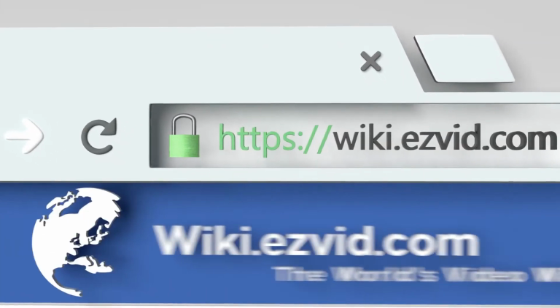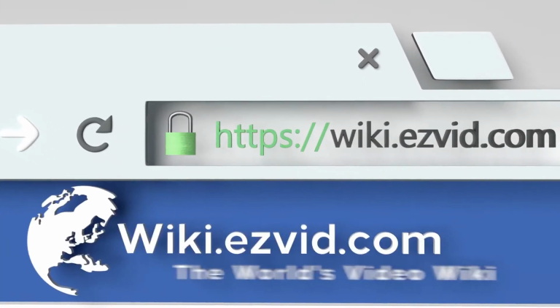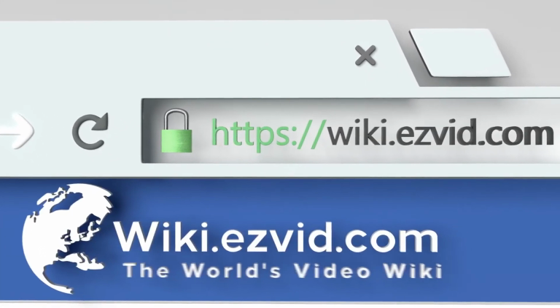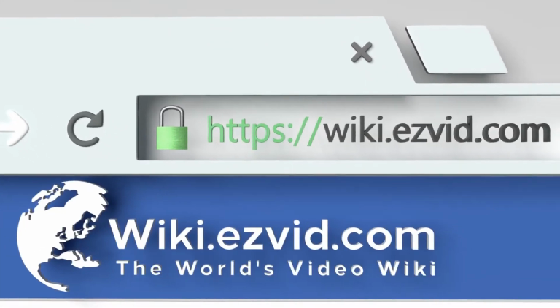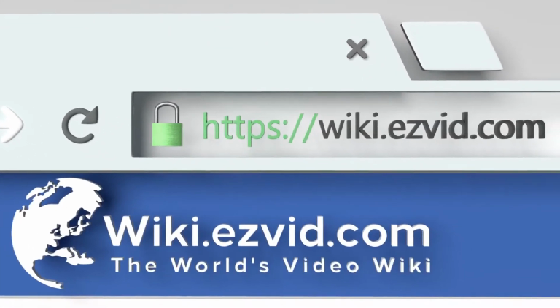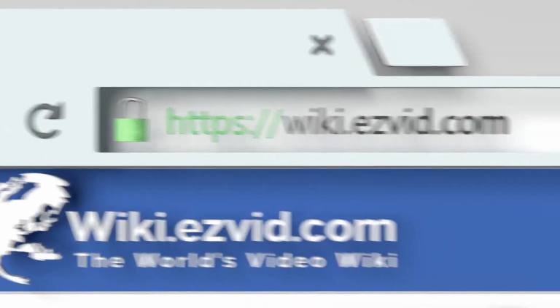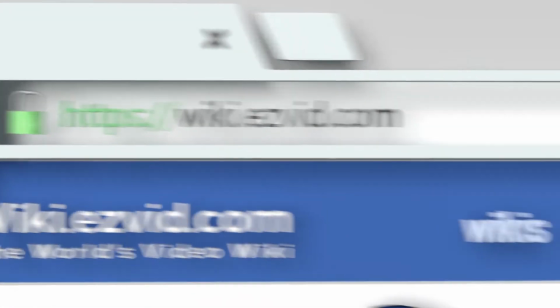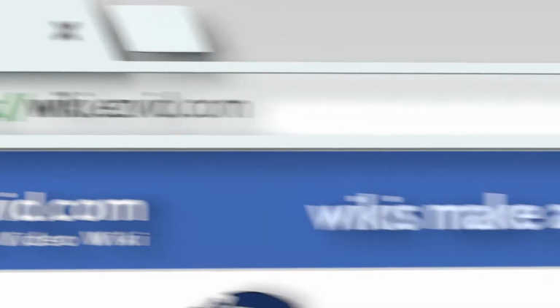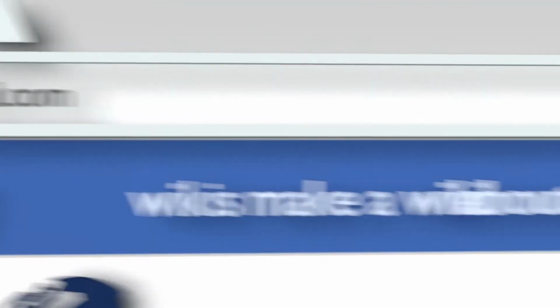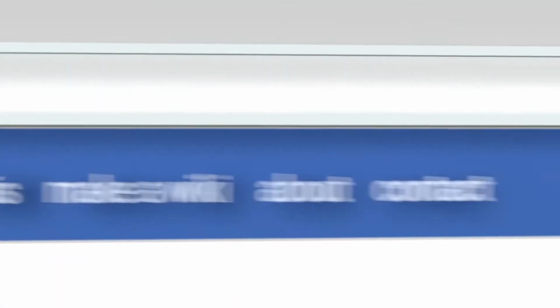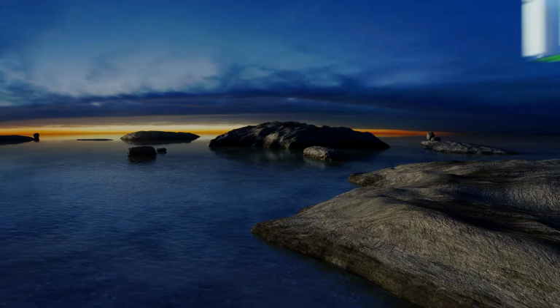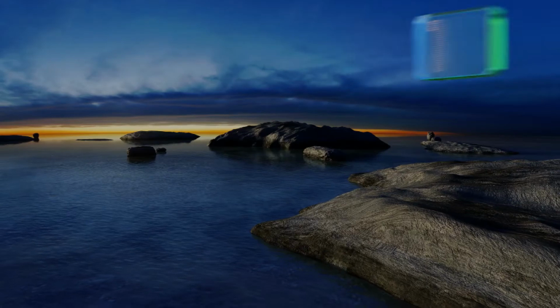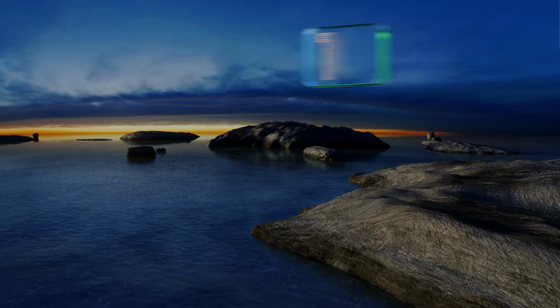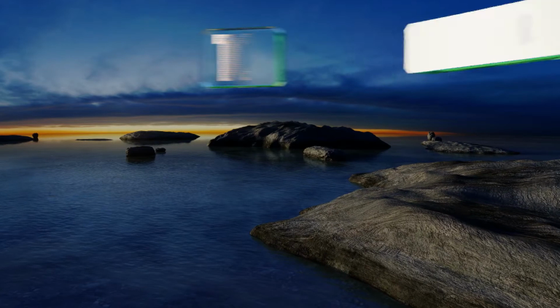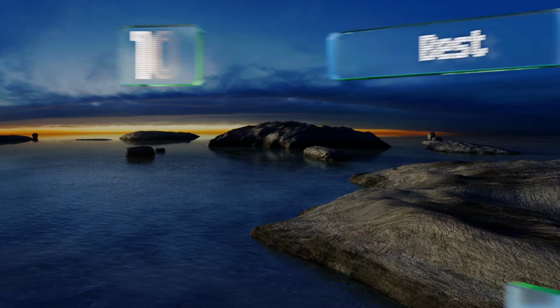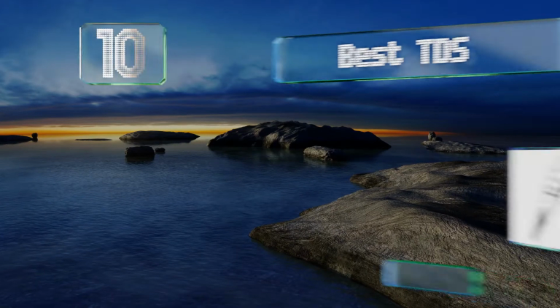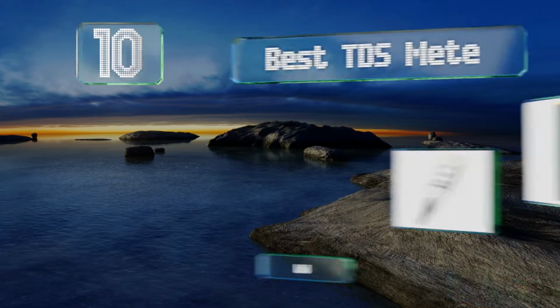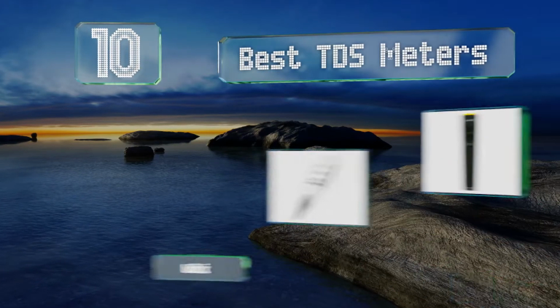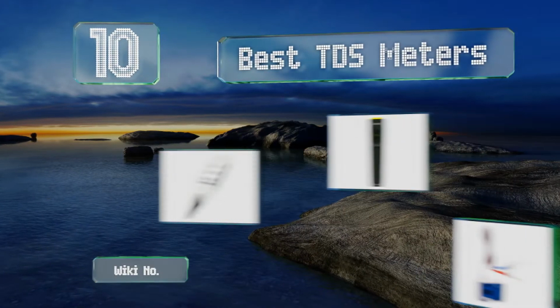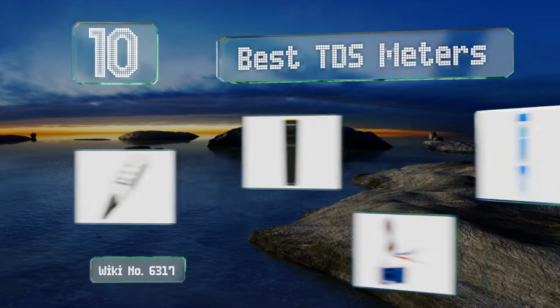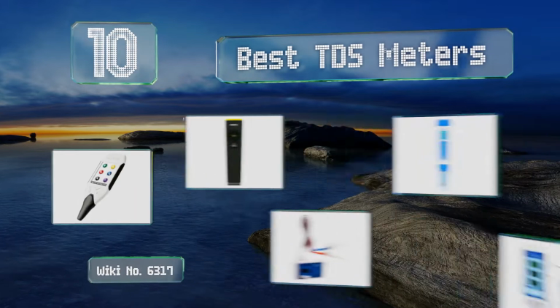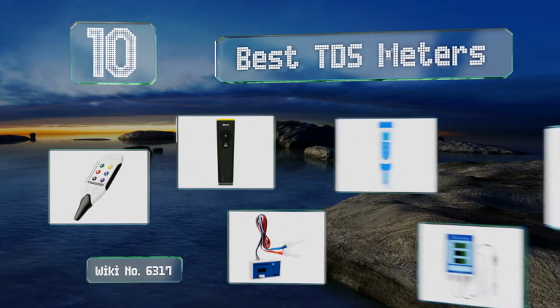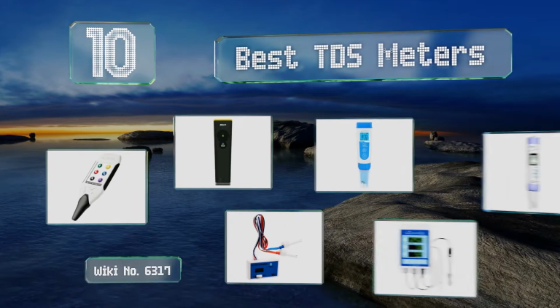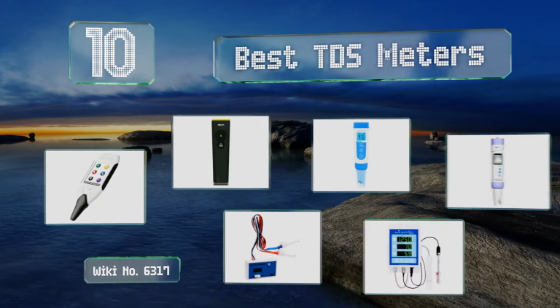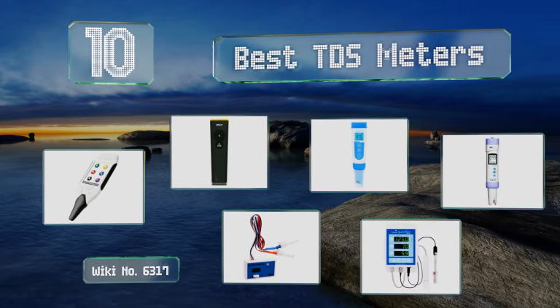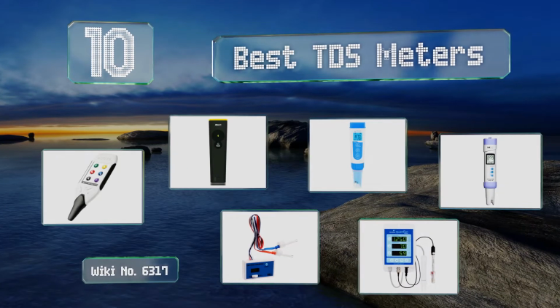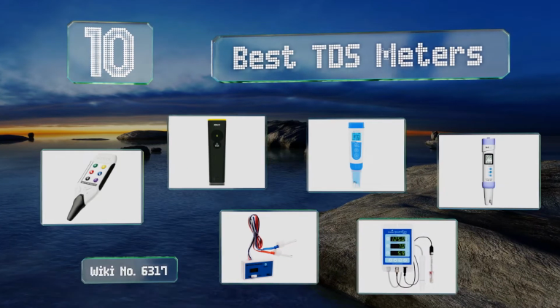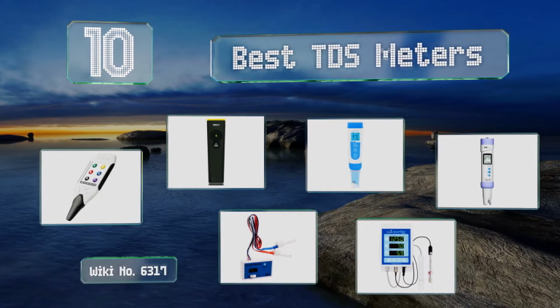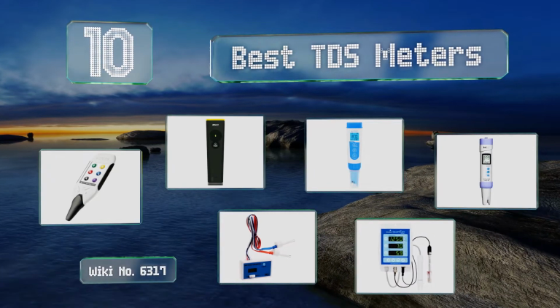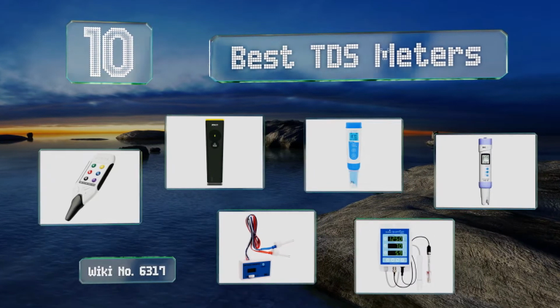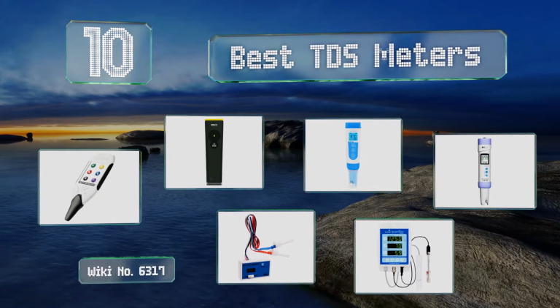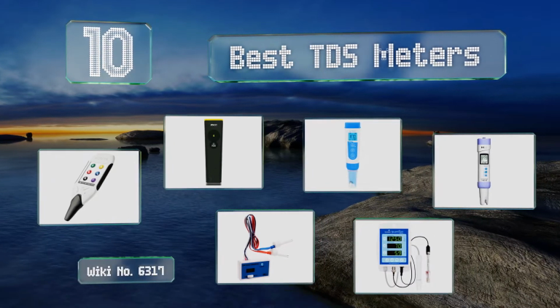EasyVid presents the 10 best TDS meters. Let's get started with the list.